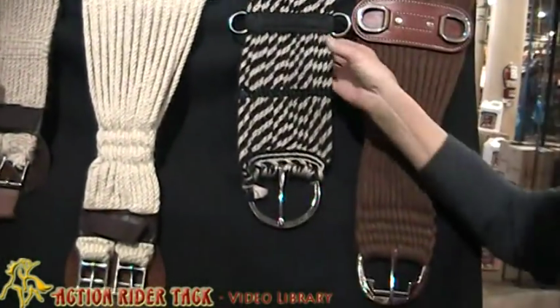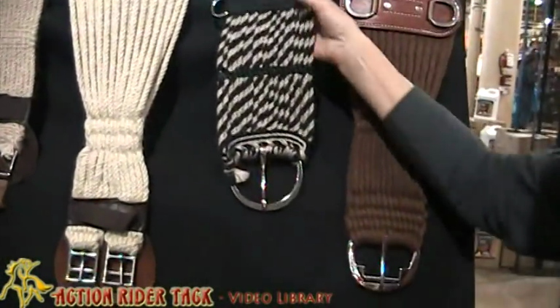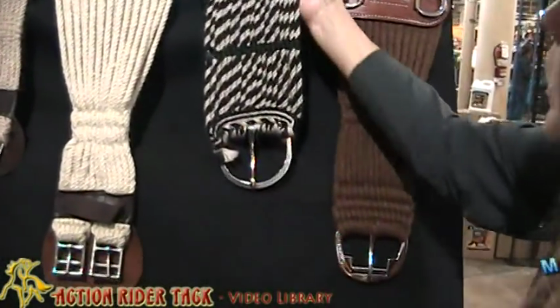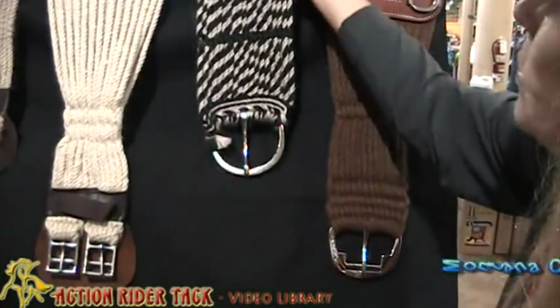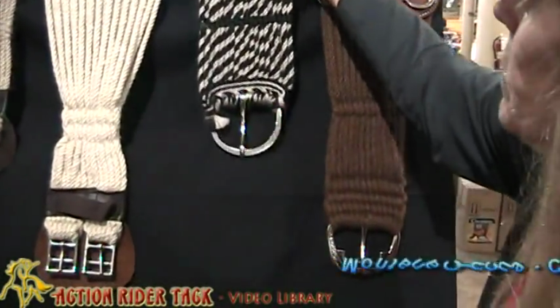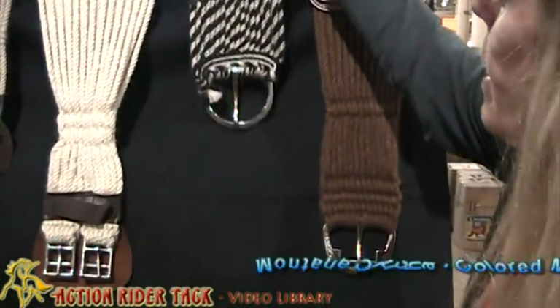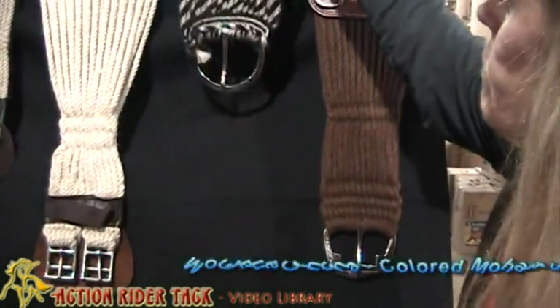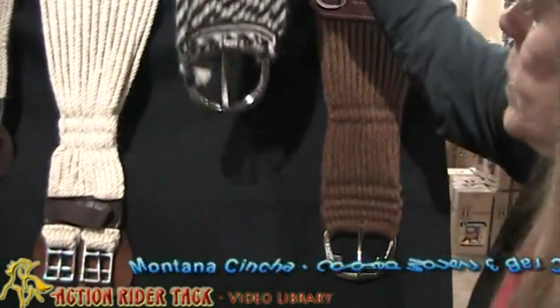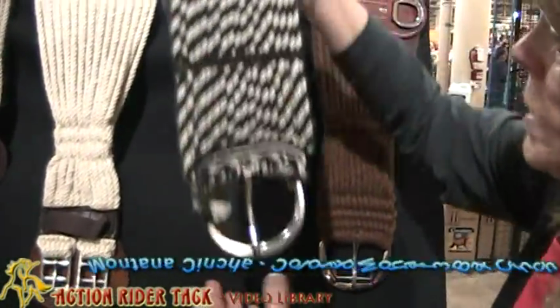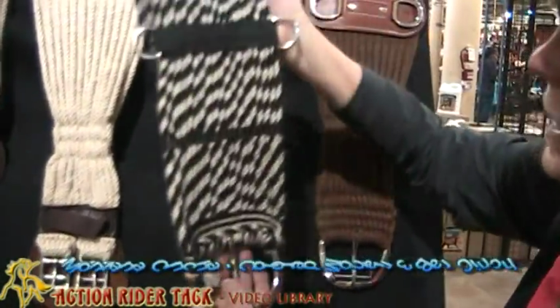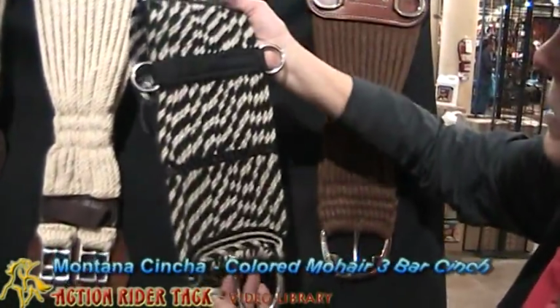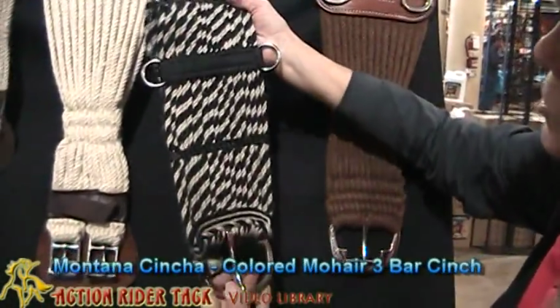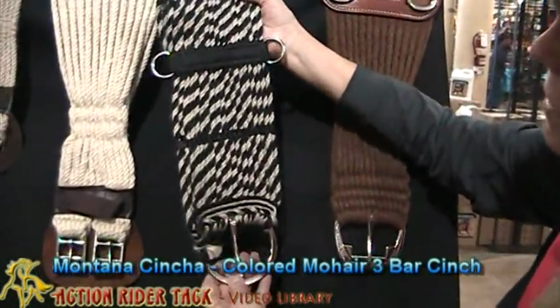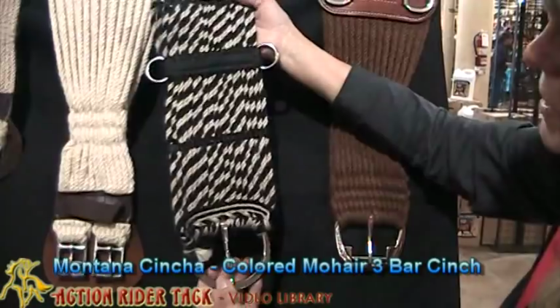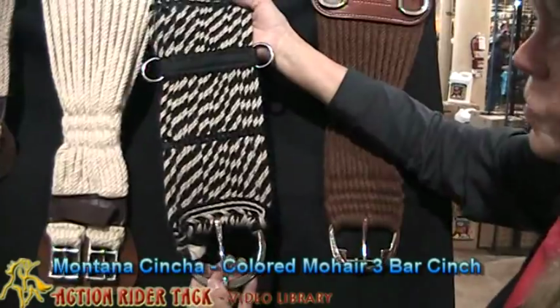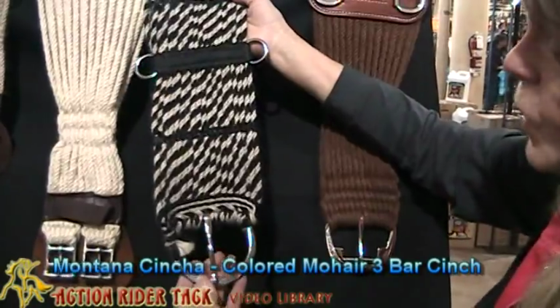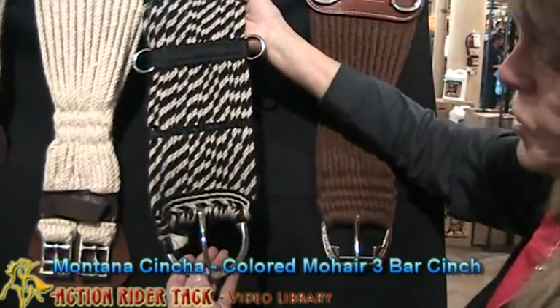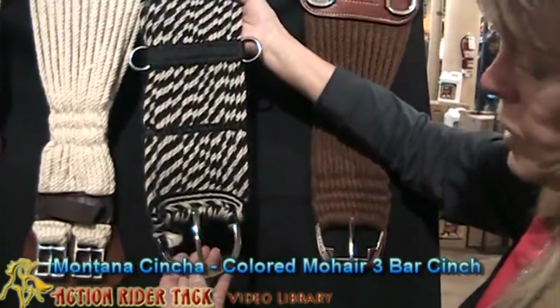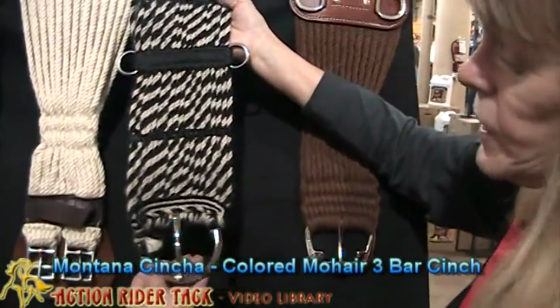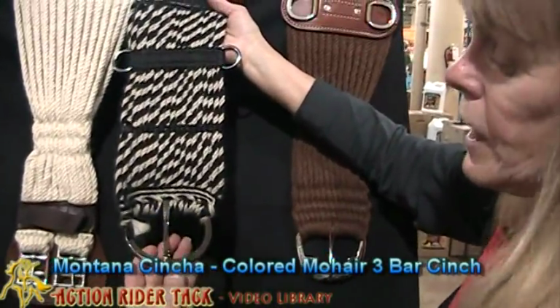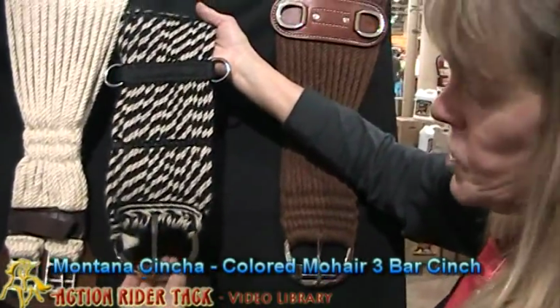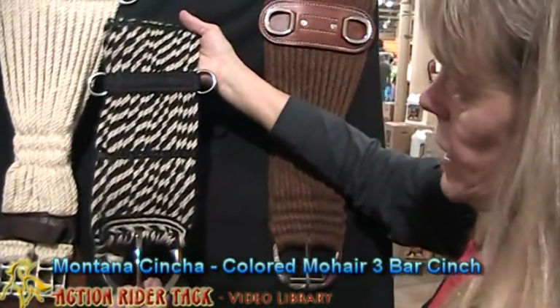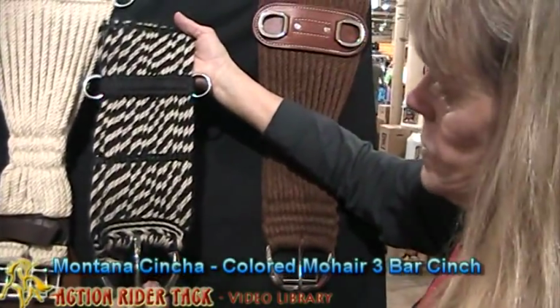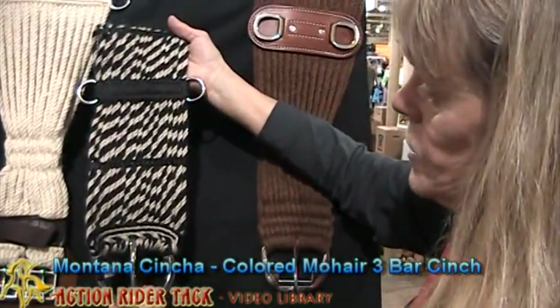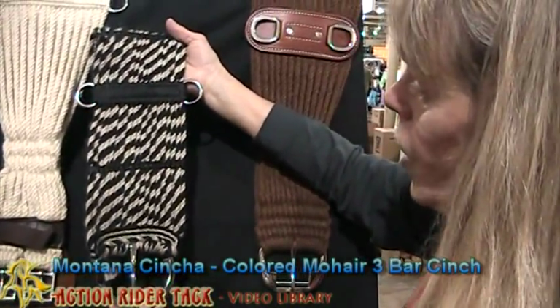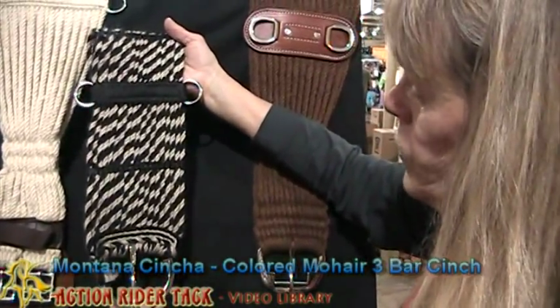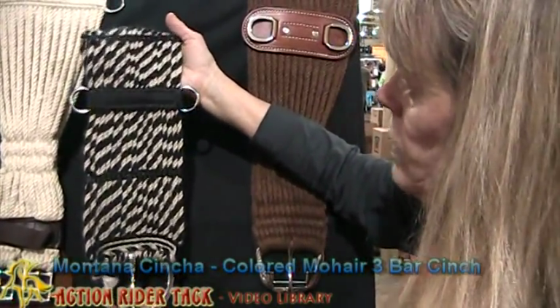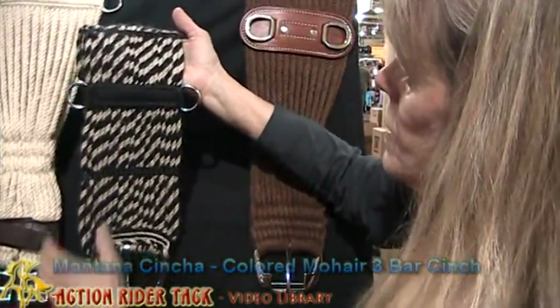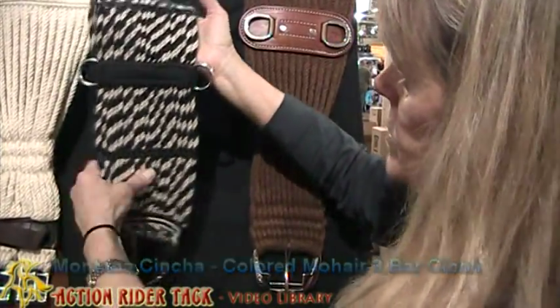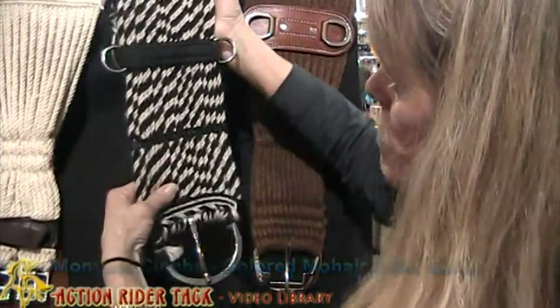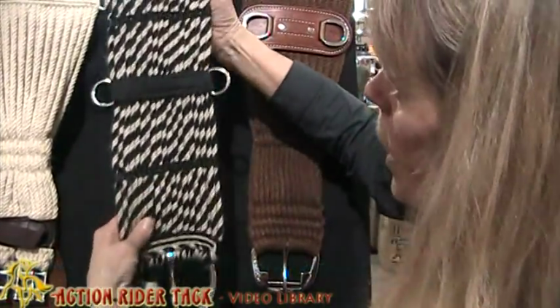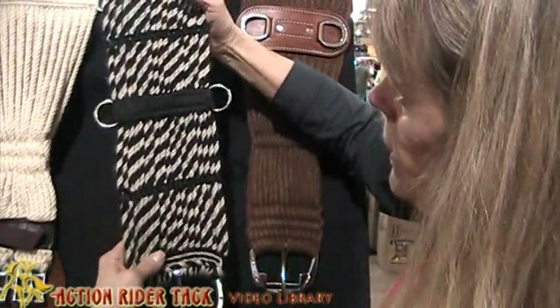We also have Montana Essentia make us the western girth, again with stainless steel hardware. Same quality.